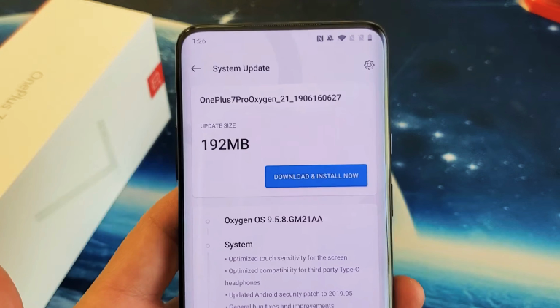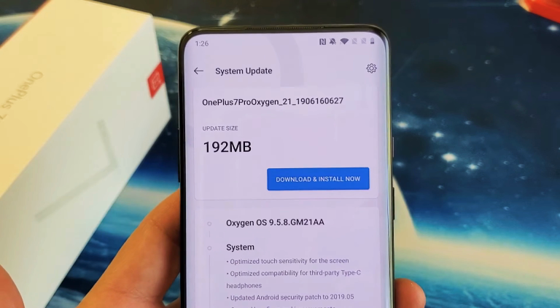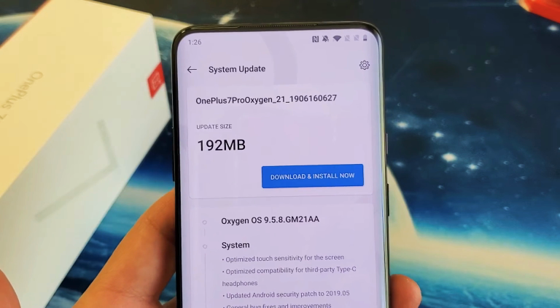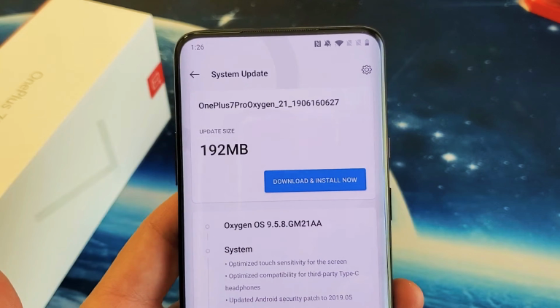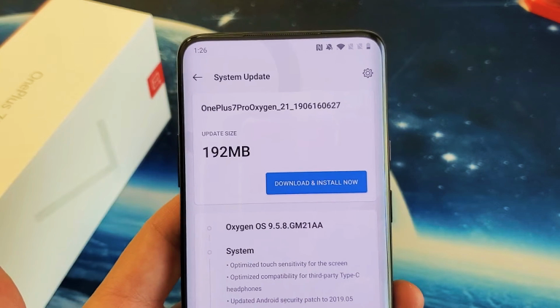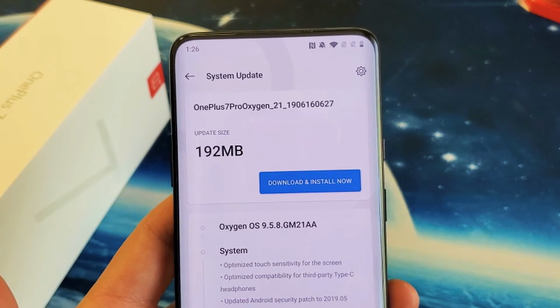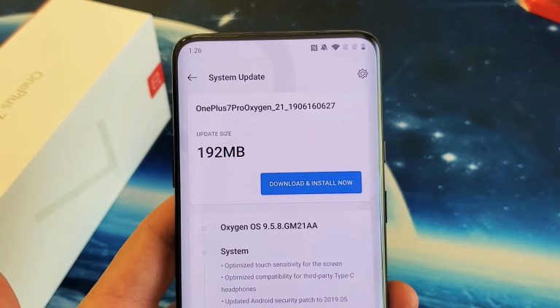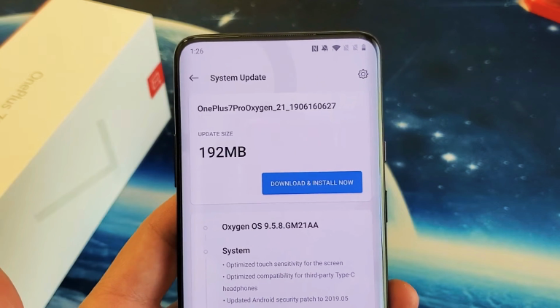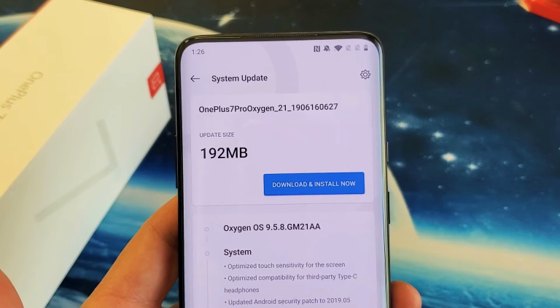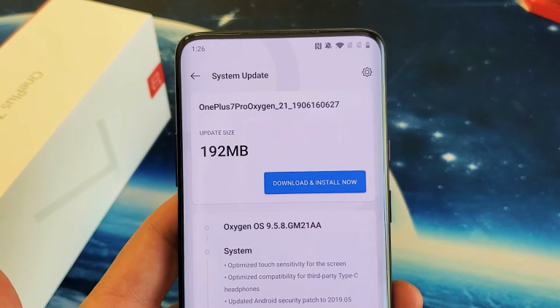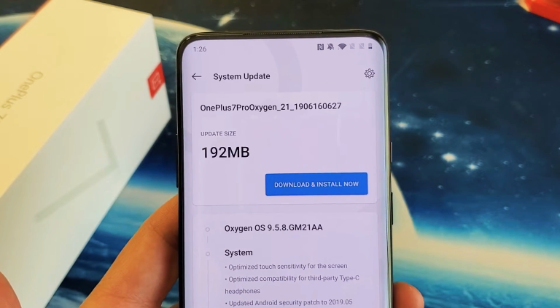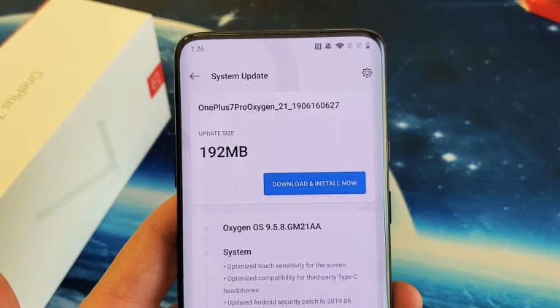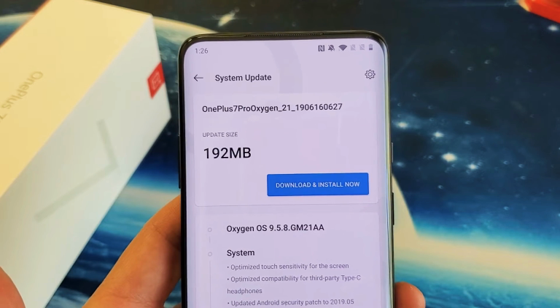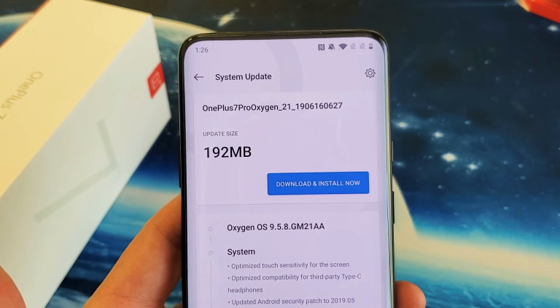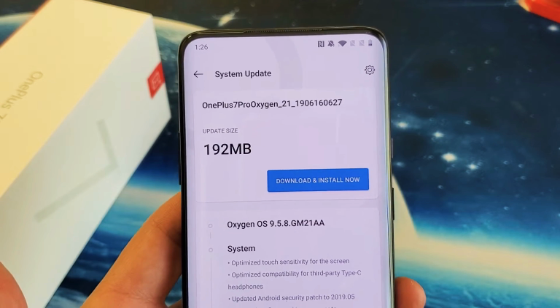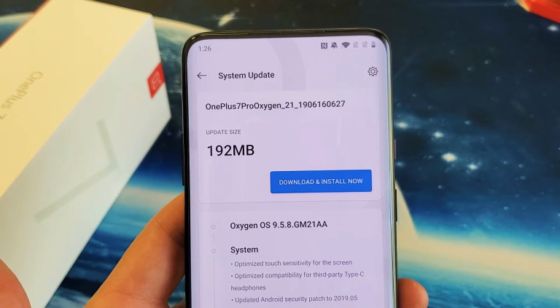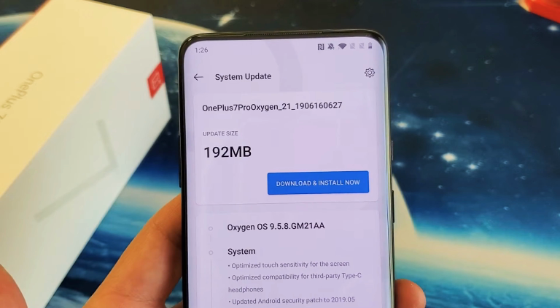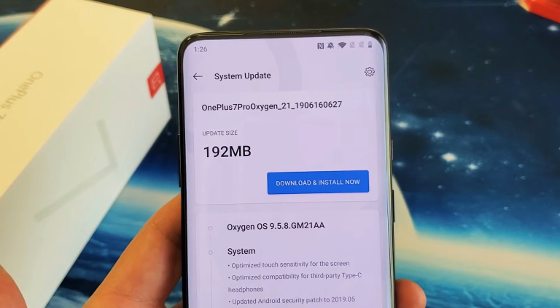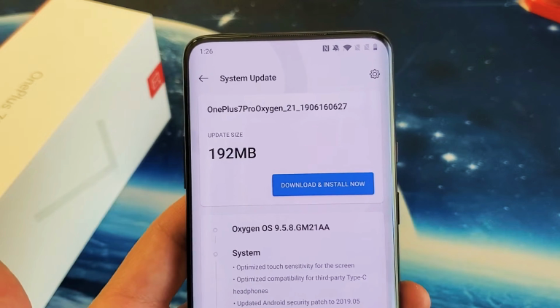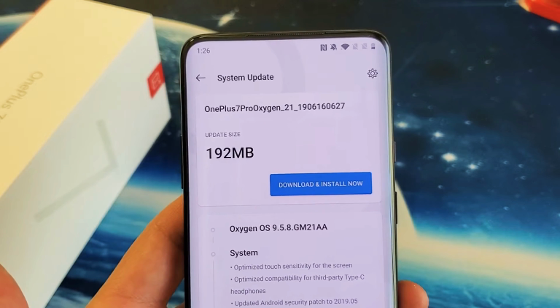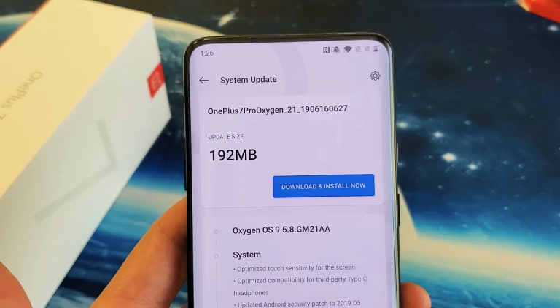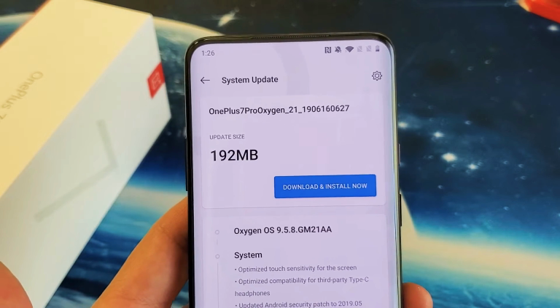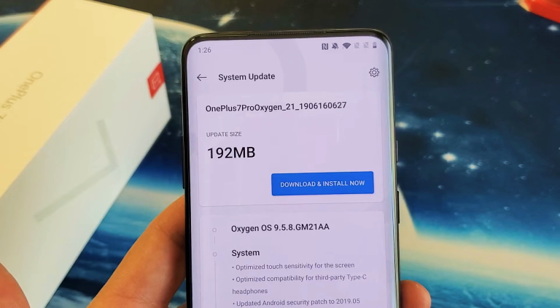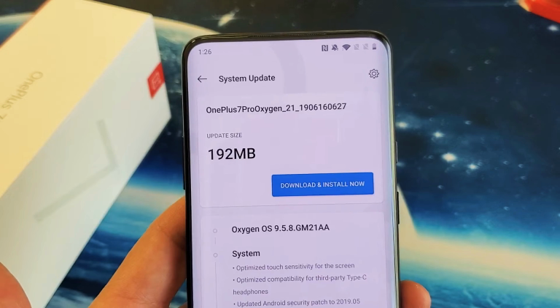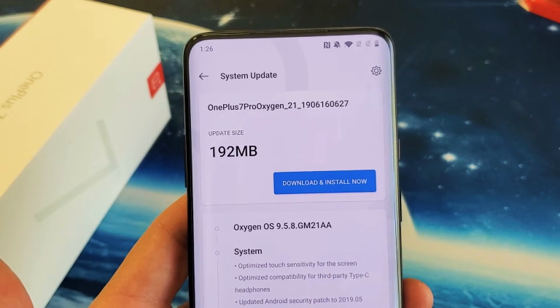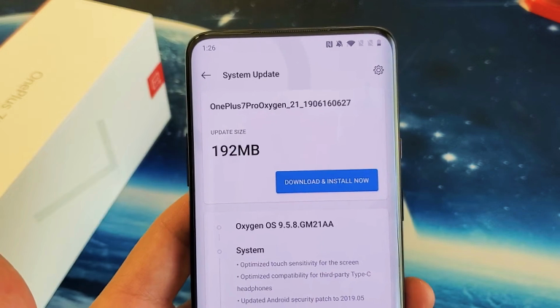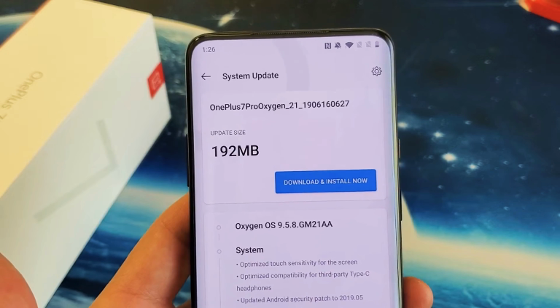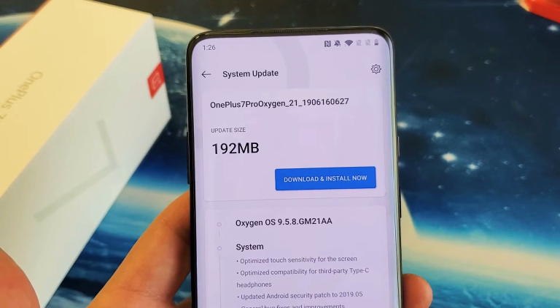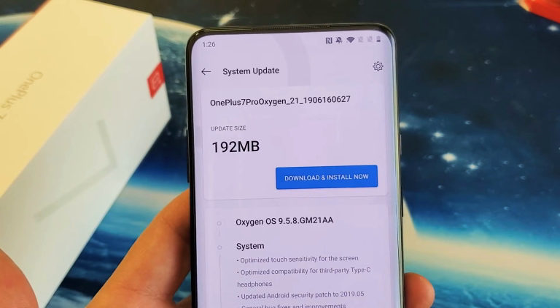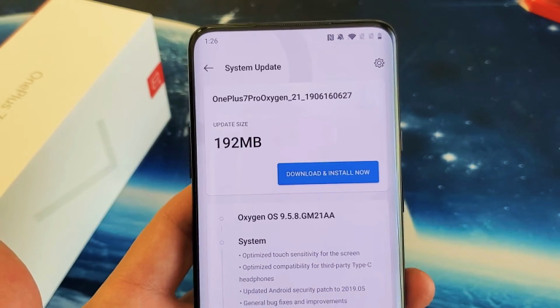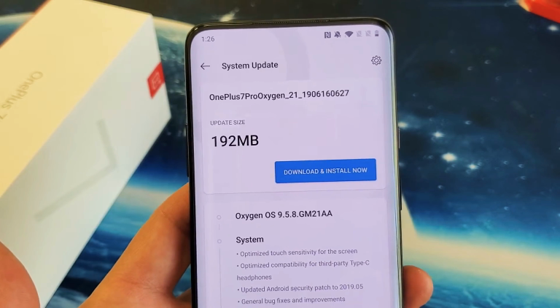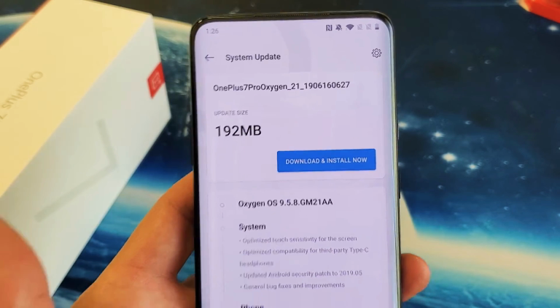Hey, what is going on guys? So you have a OnePlus 7 Pro. I'm going to show you how to do a system update or a software update.